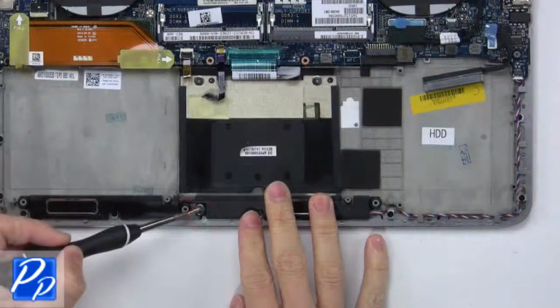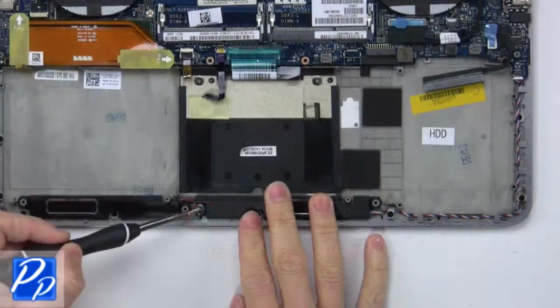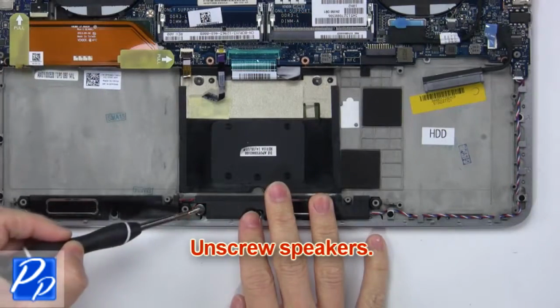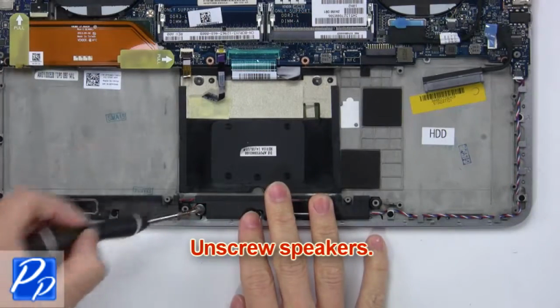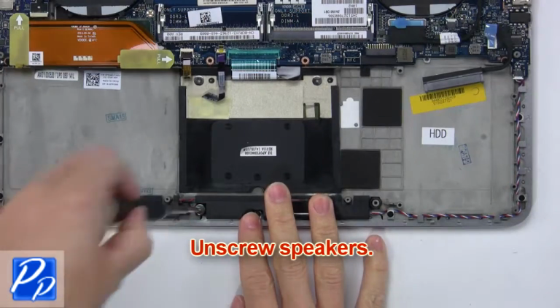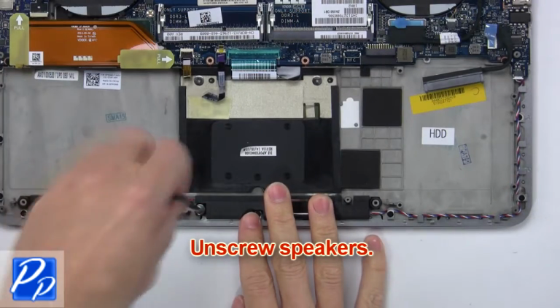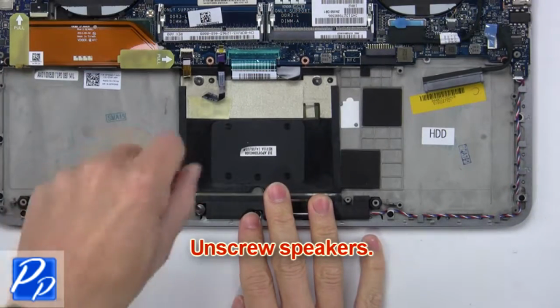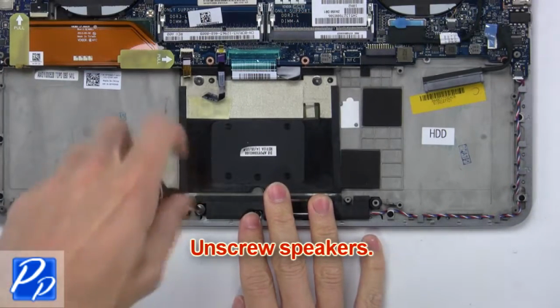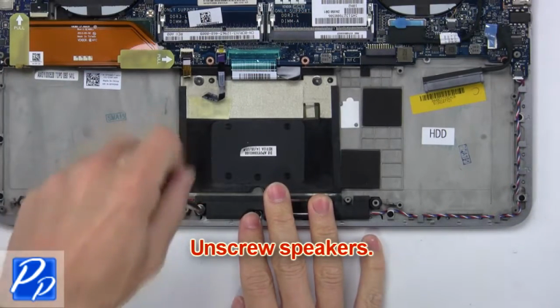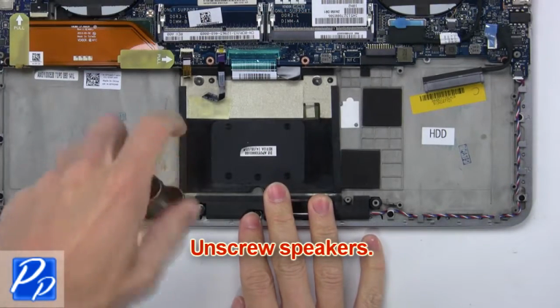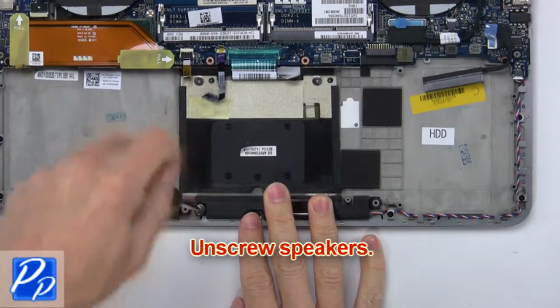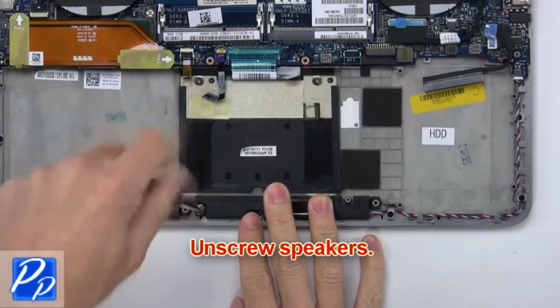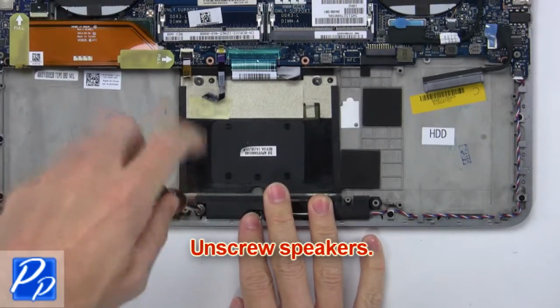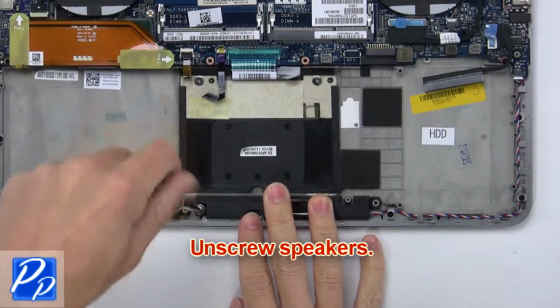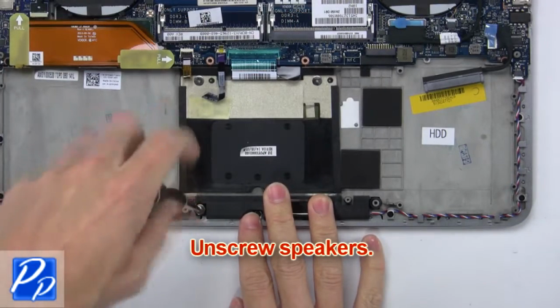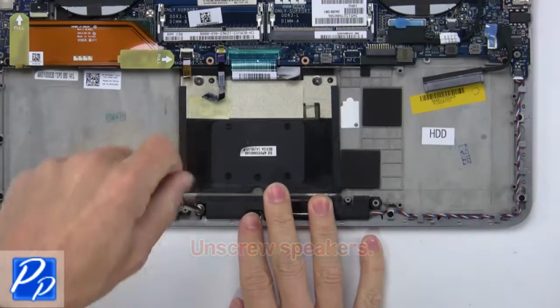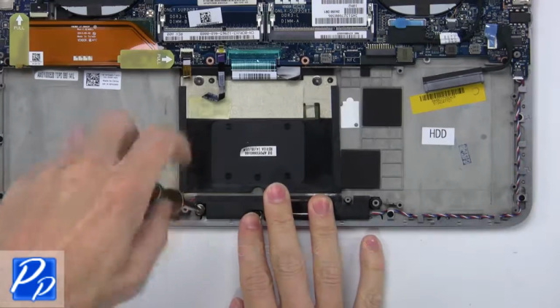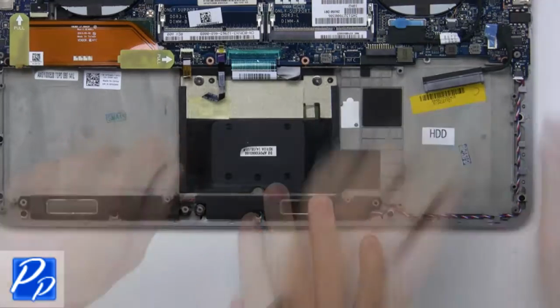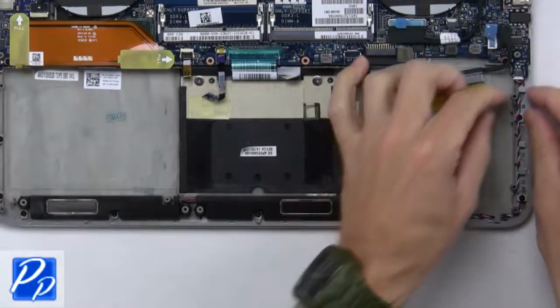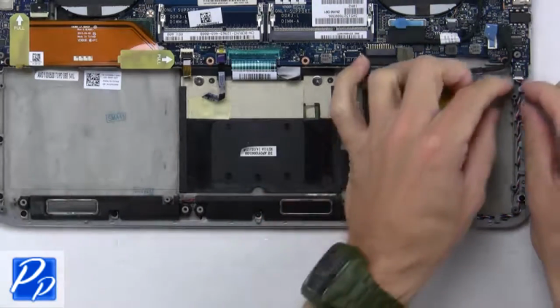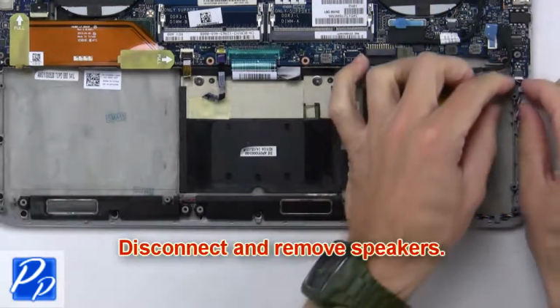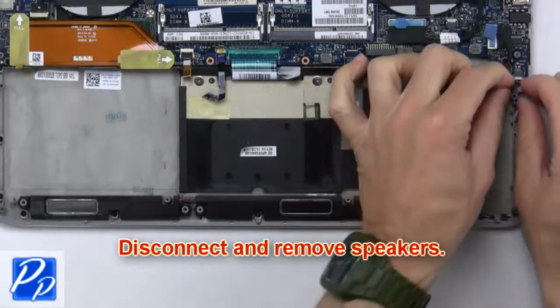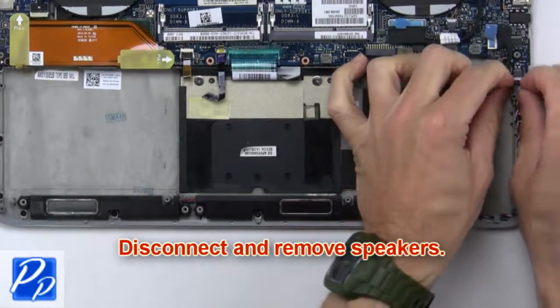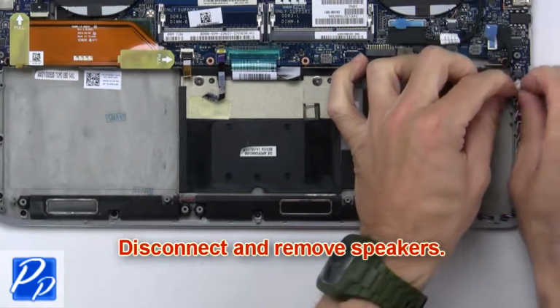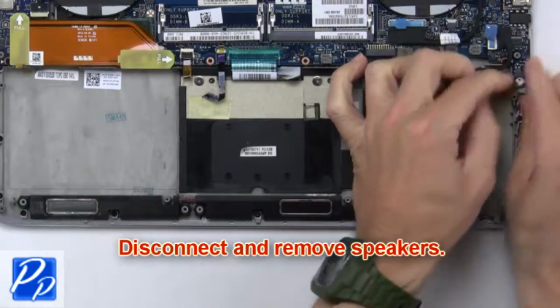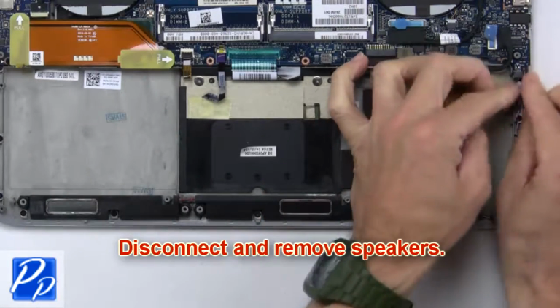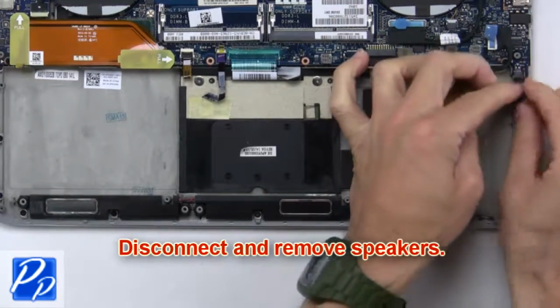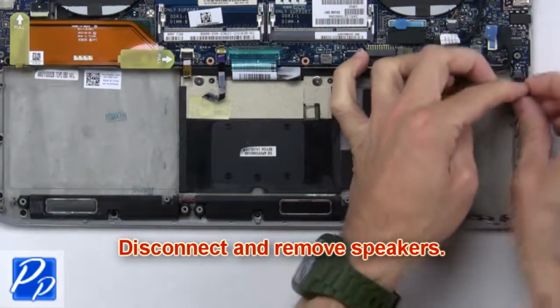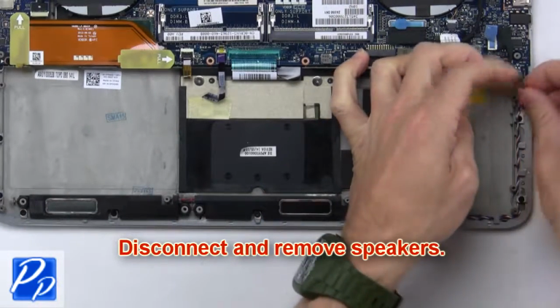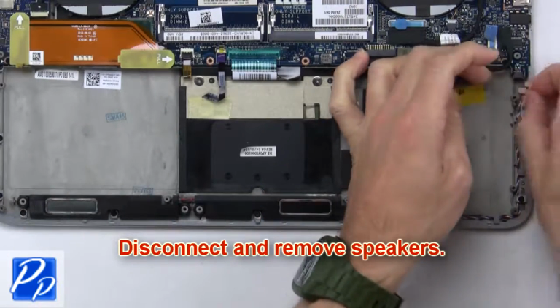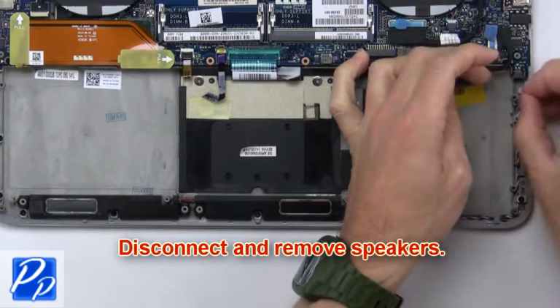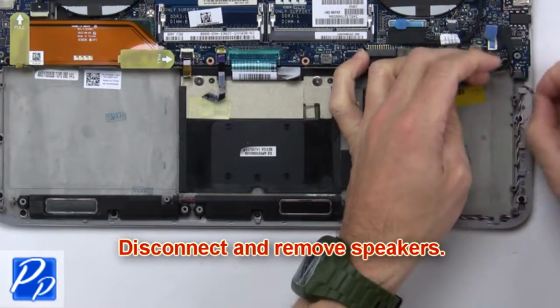Now unscrew the speakers. Then disconnect and remove the speakers.